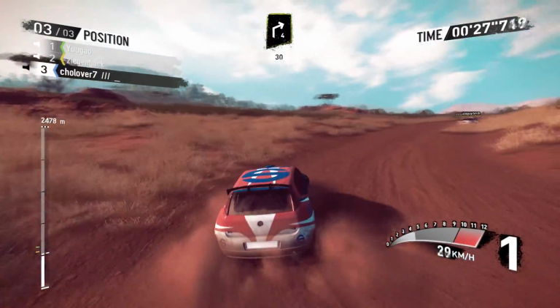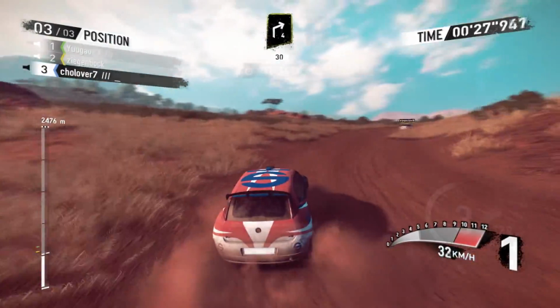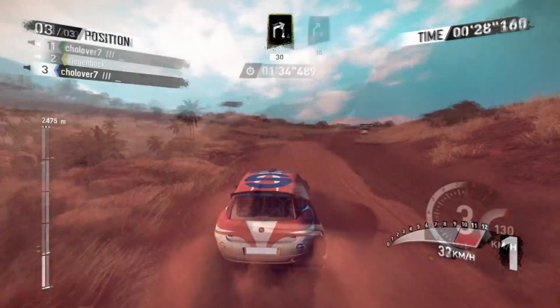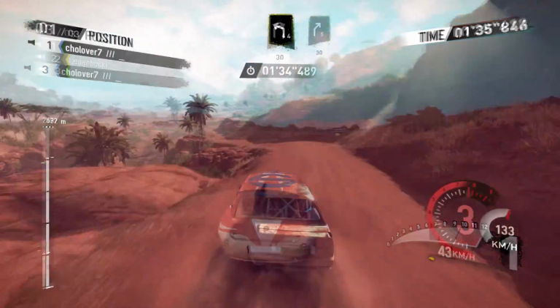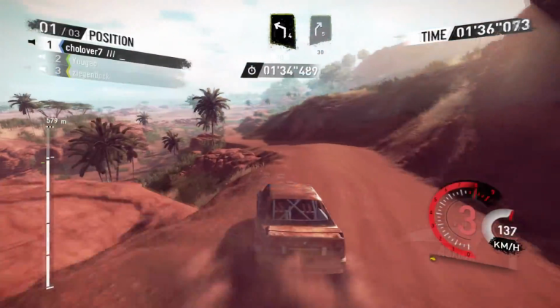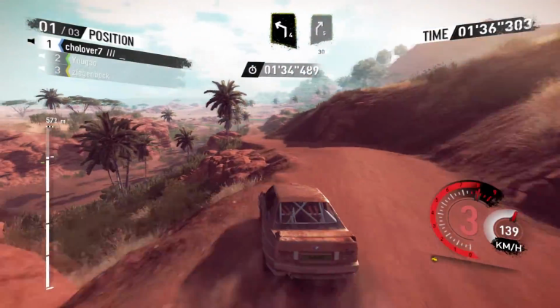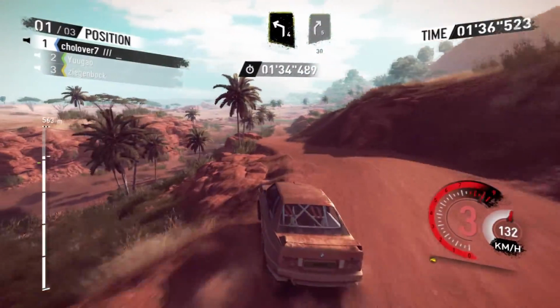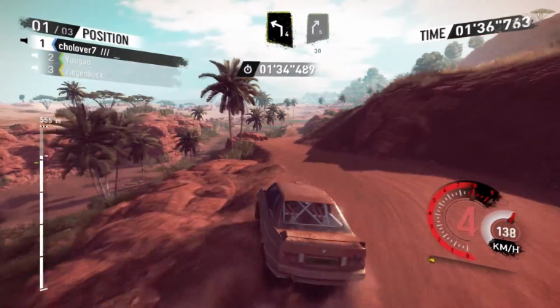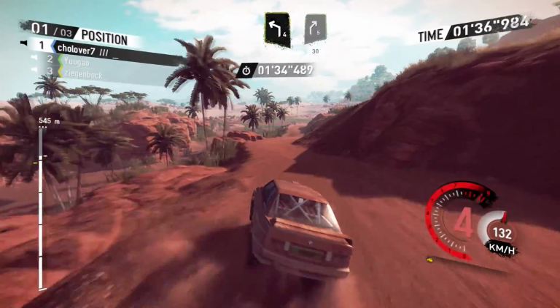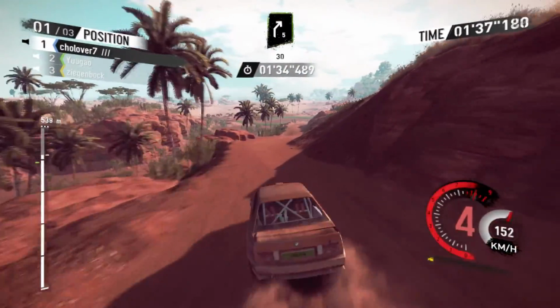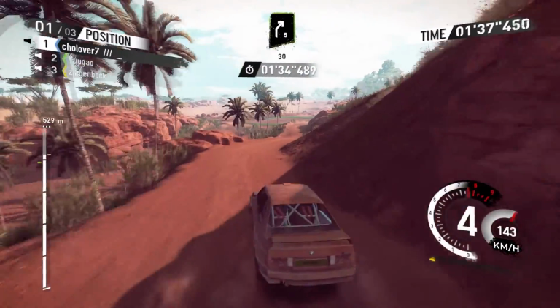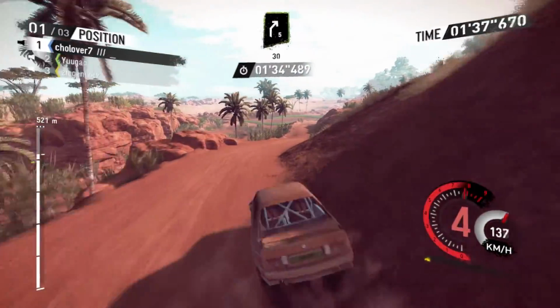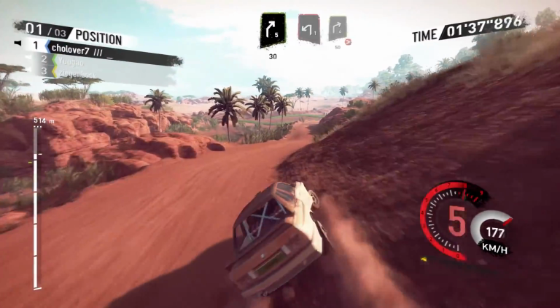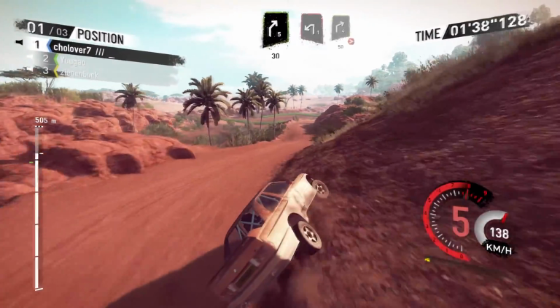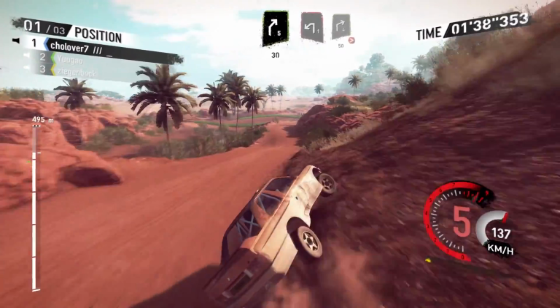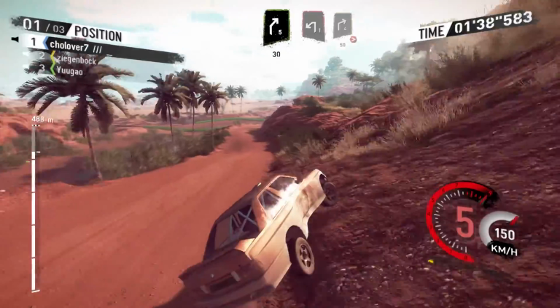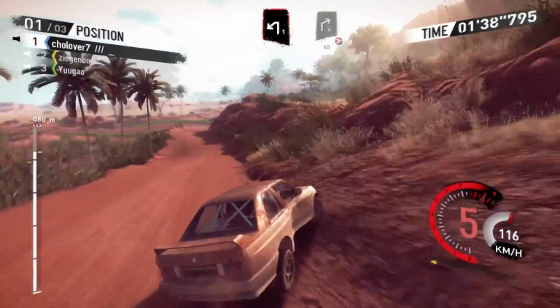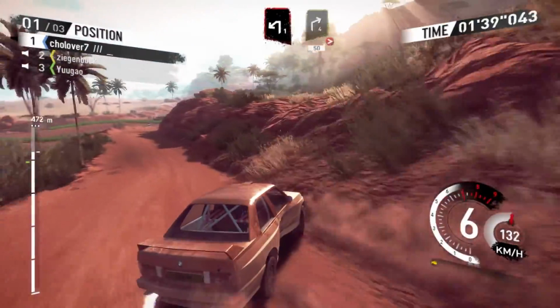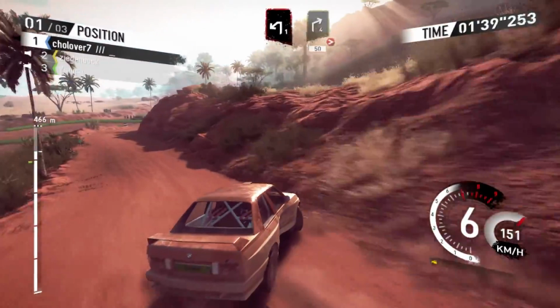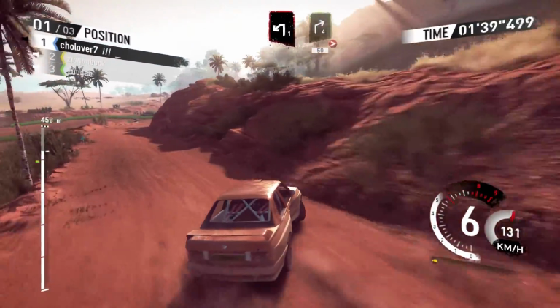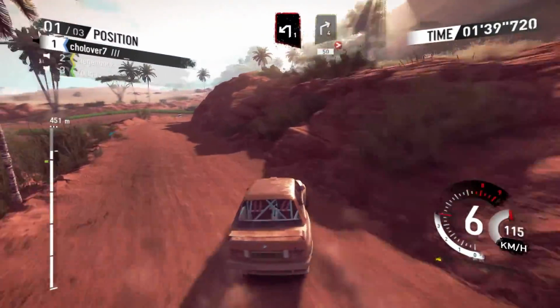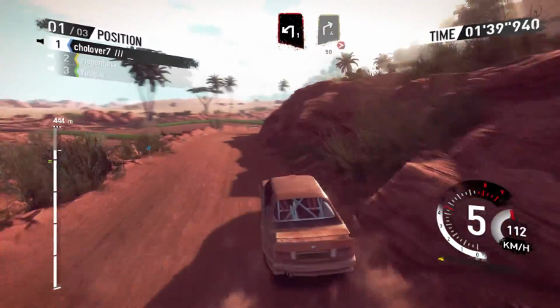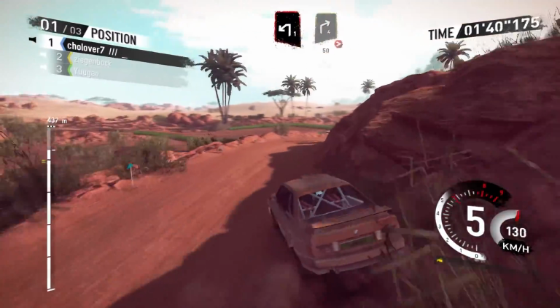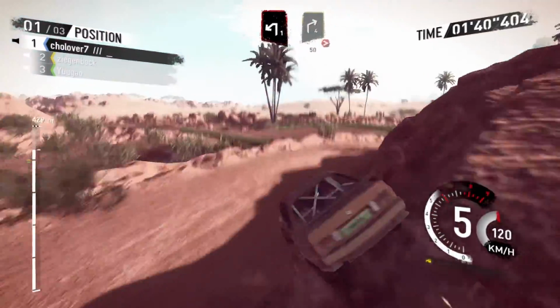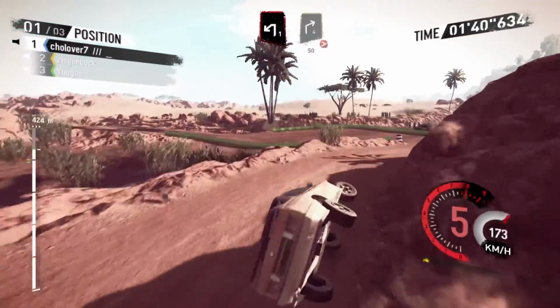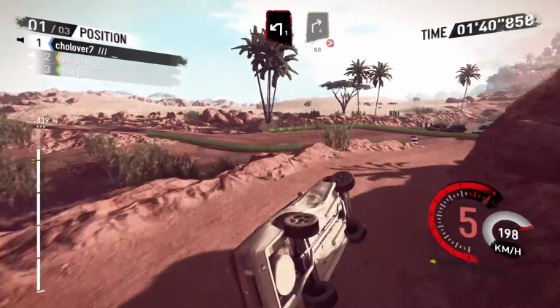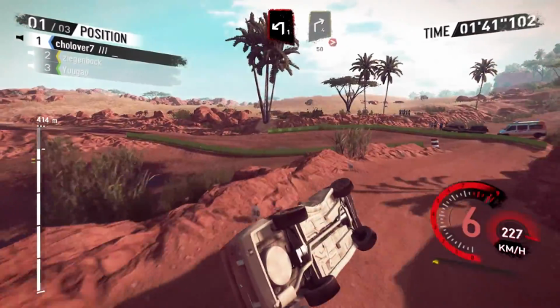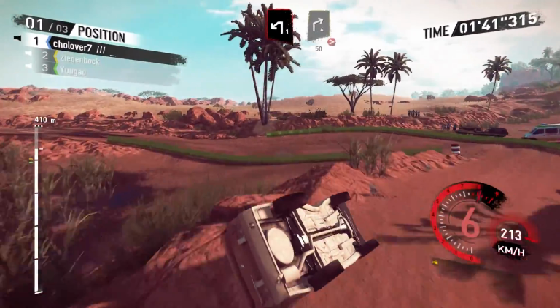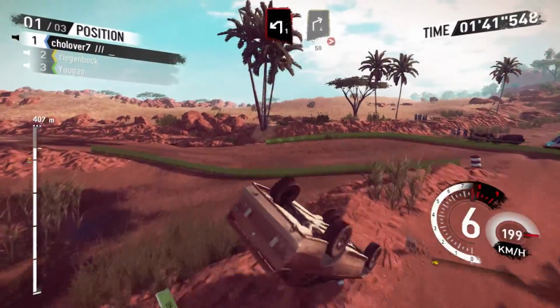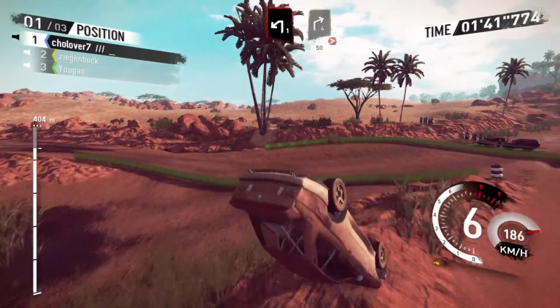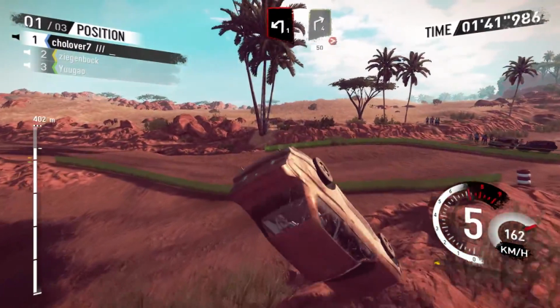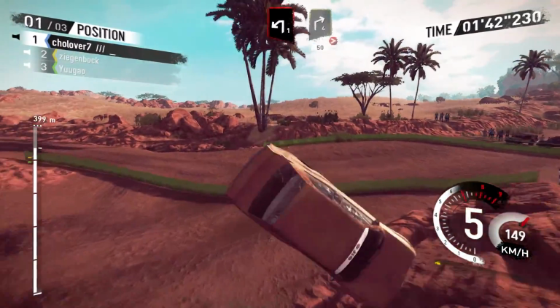Into right 5 short 30, and caution, brake left 1, into right 4, long tightens to 350.